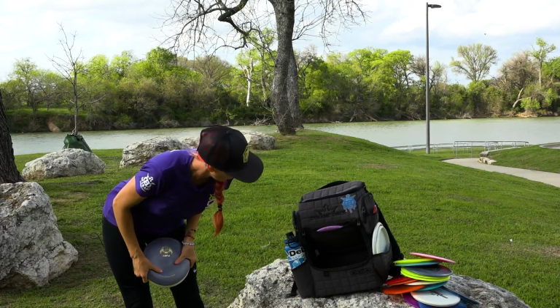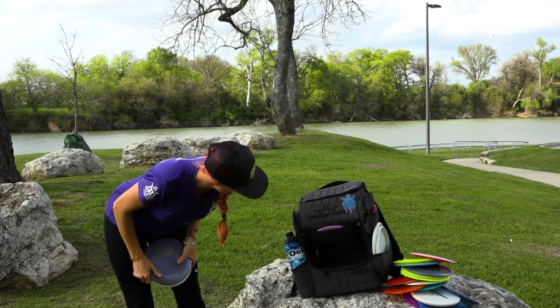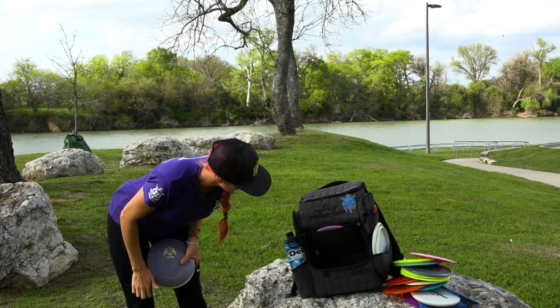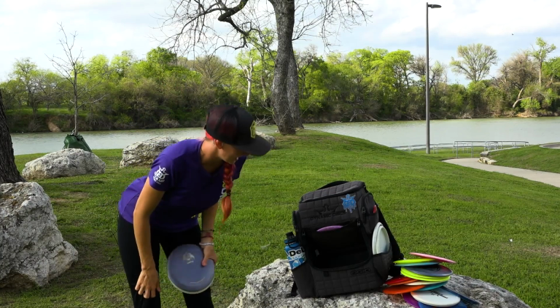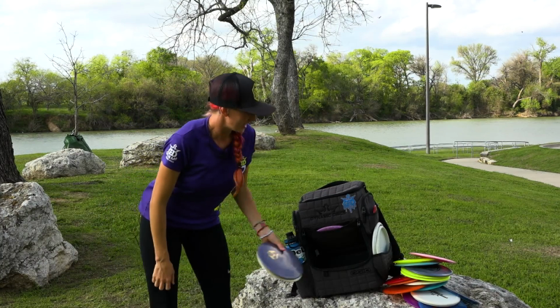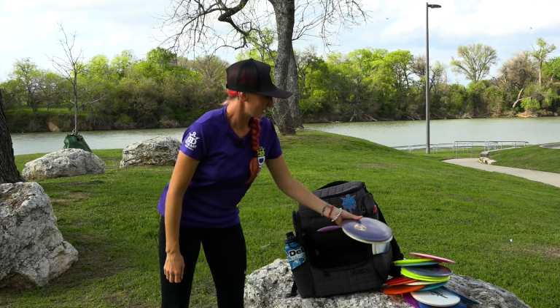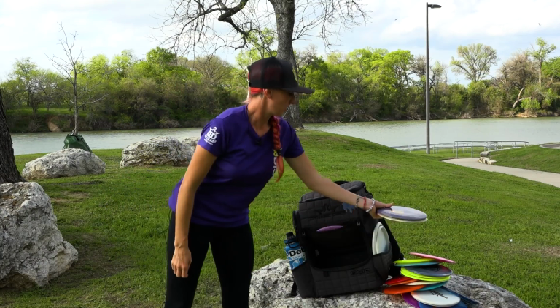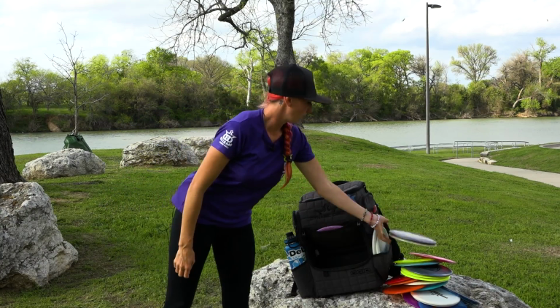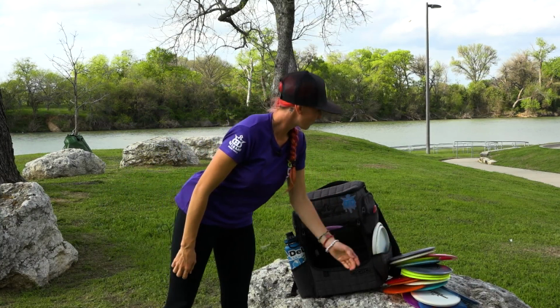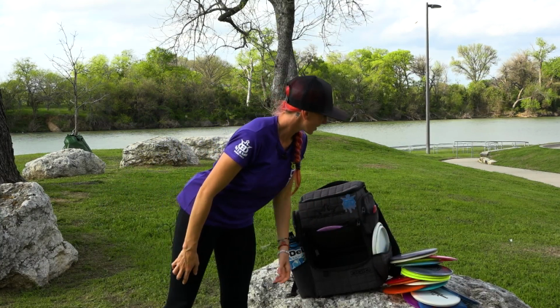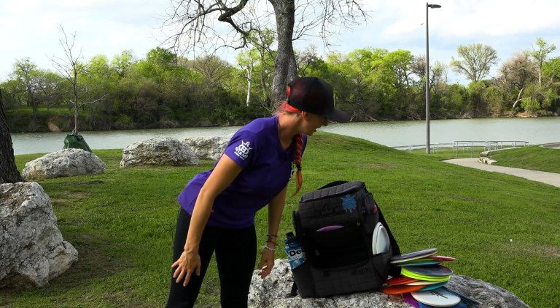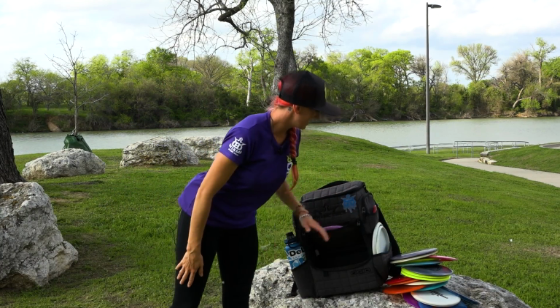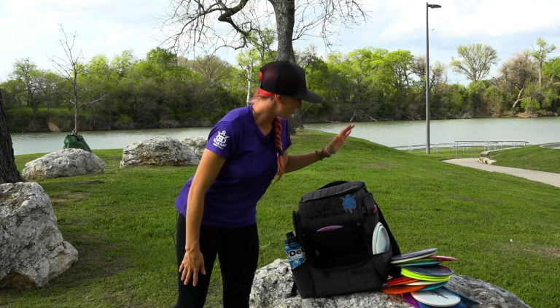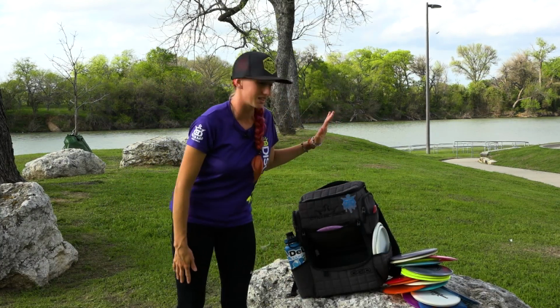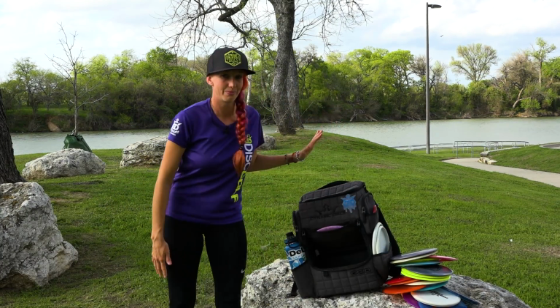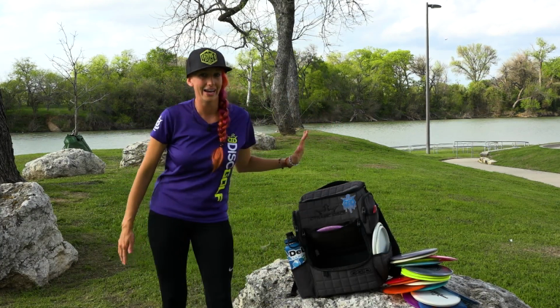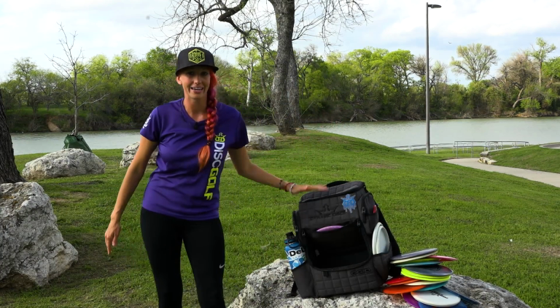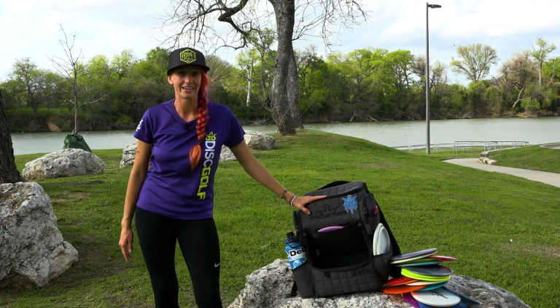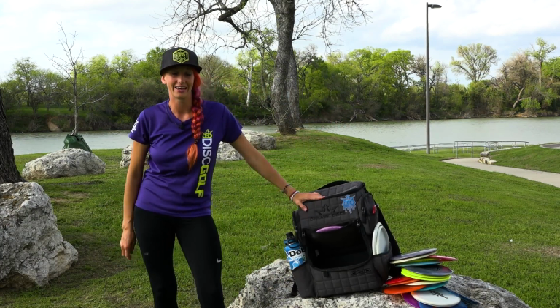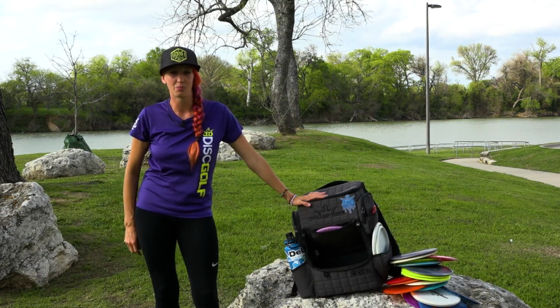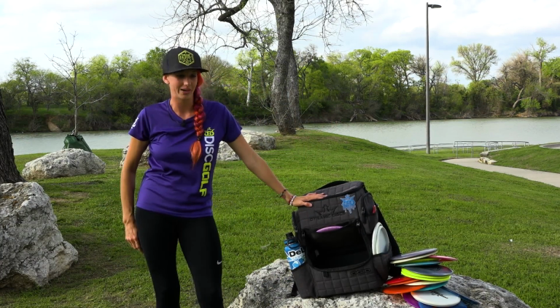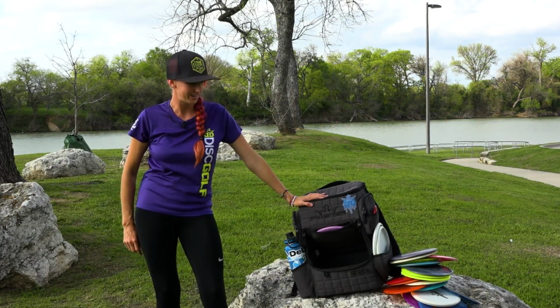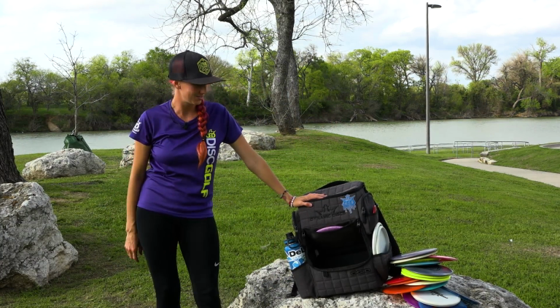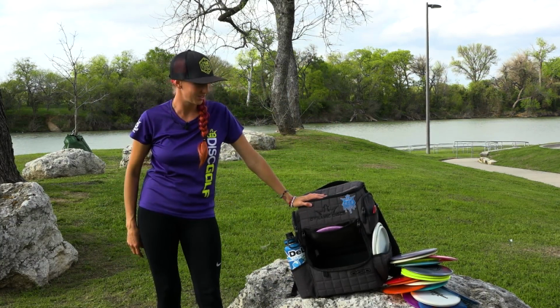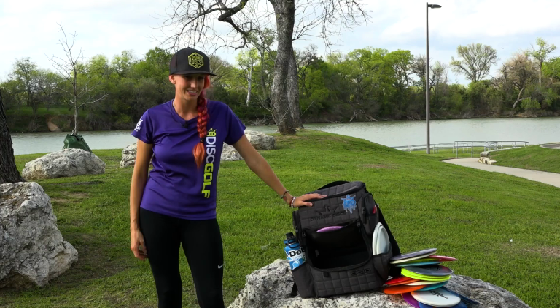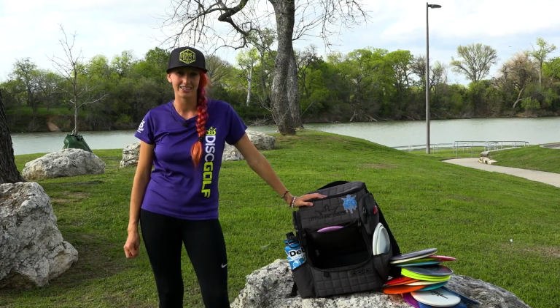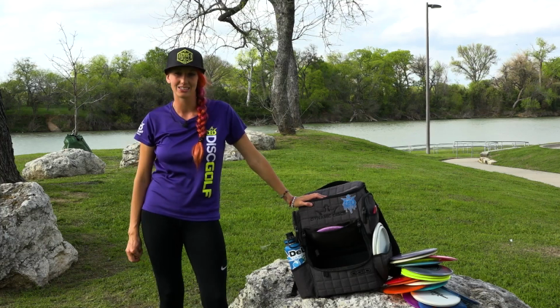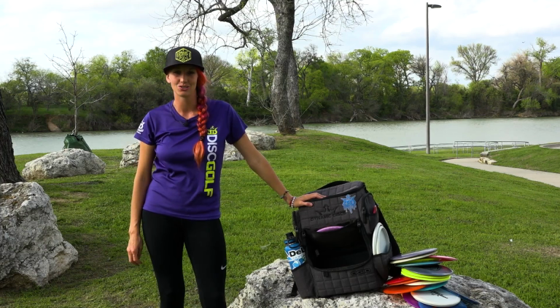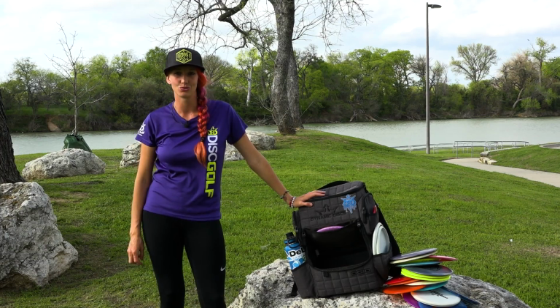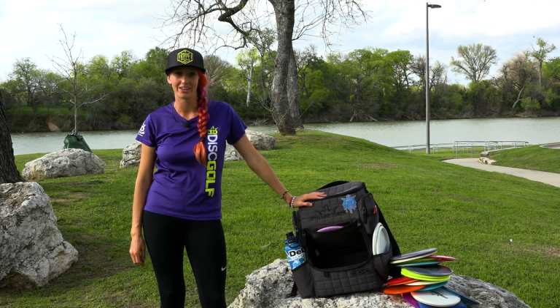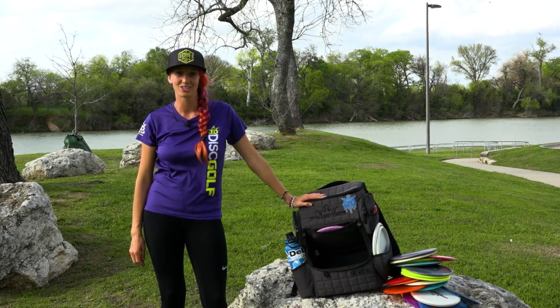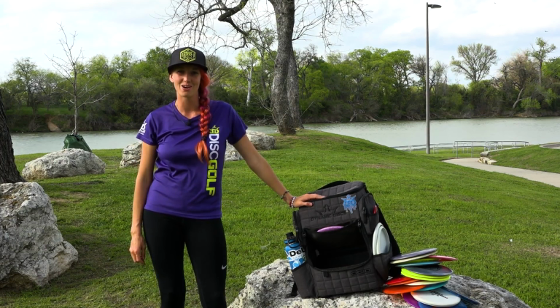Well, that's it. That's my in-the-bag video and I hope it gives you a little insight into what I like to throw.